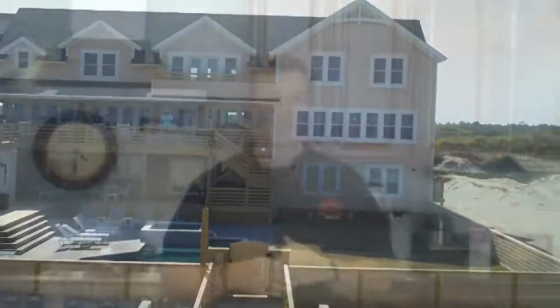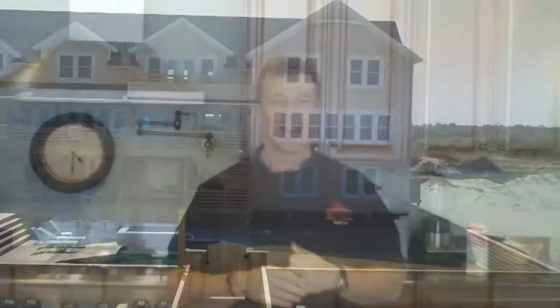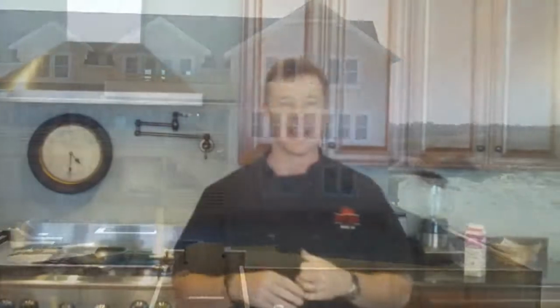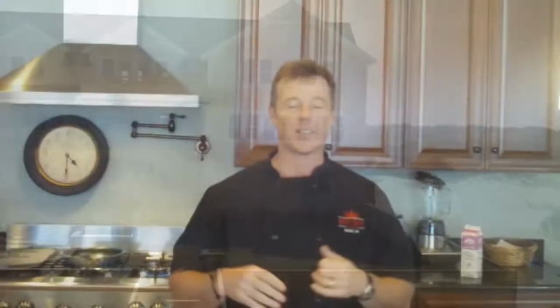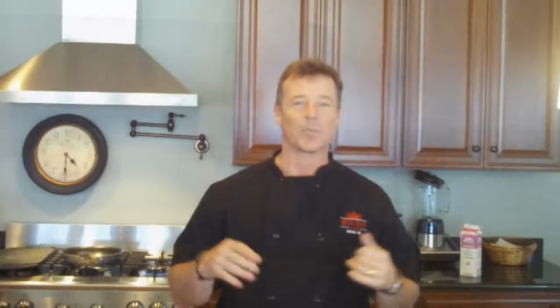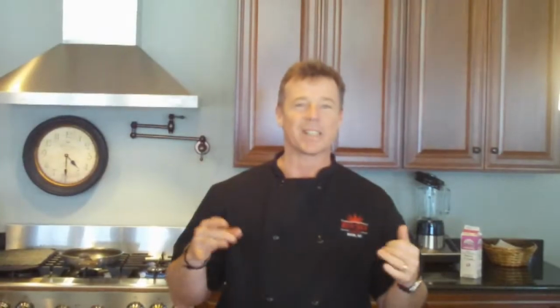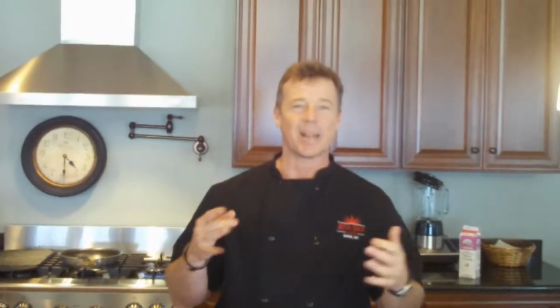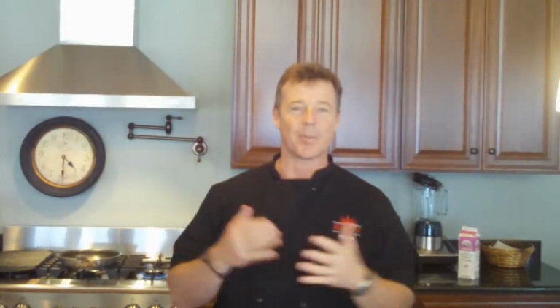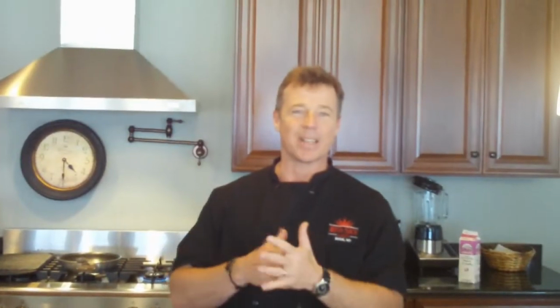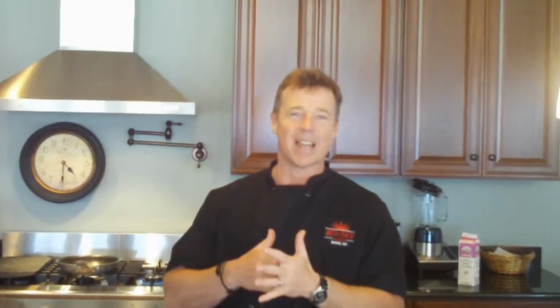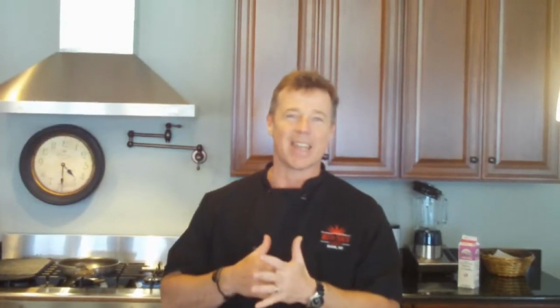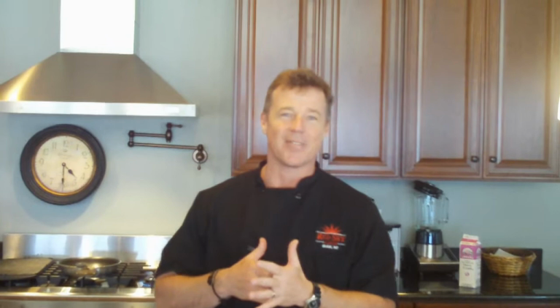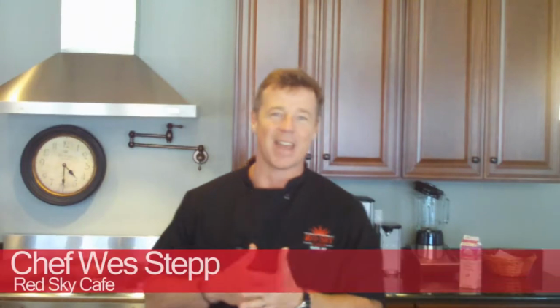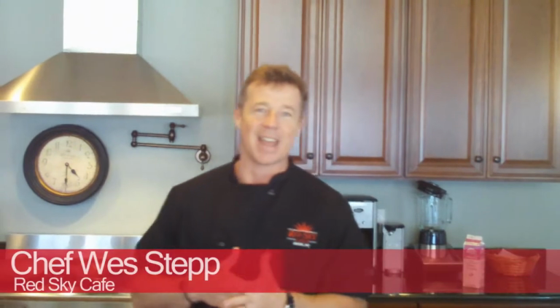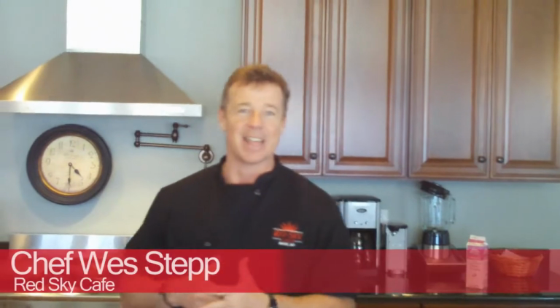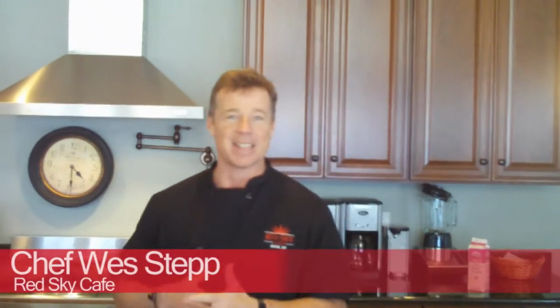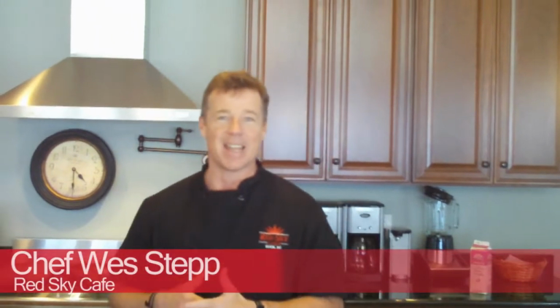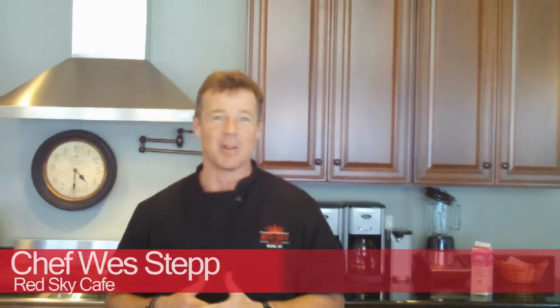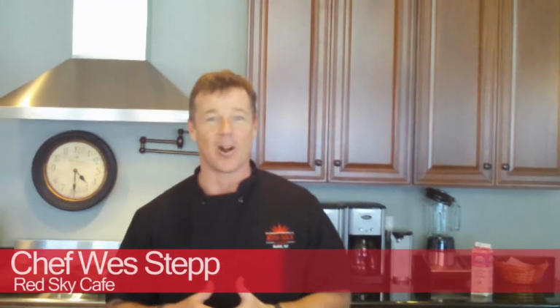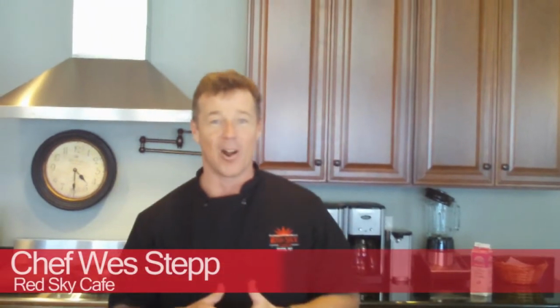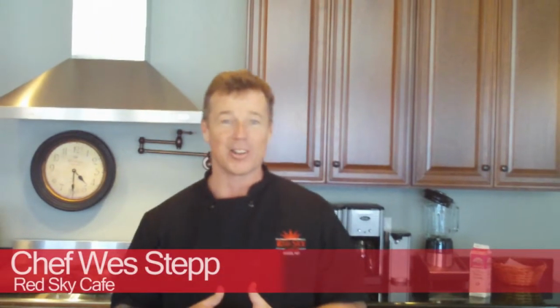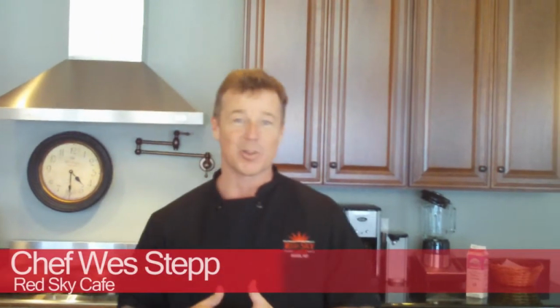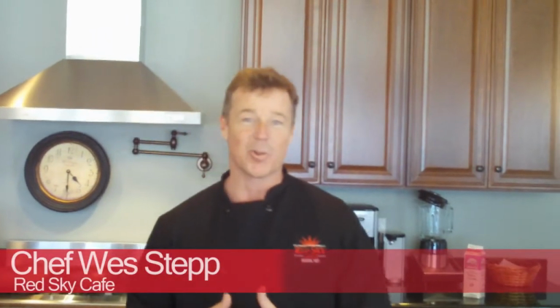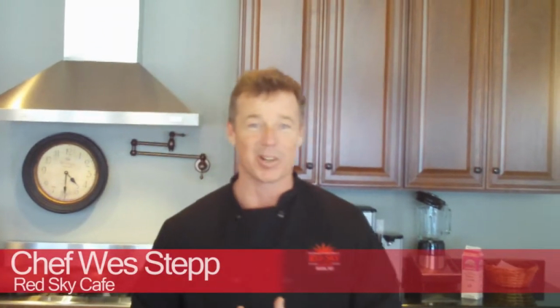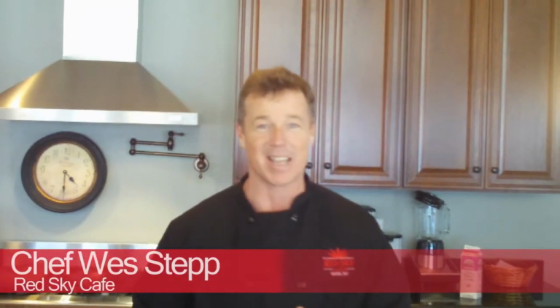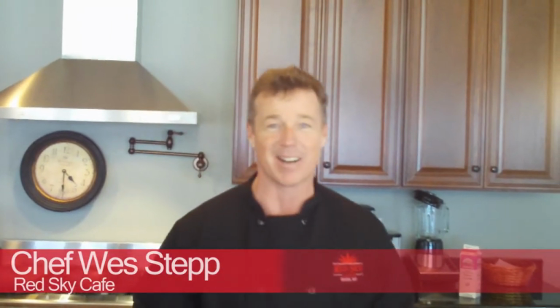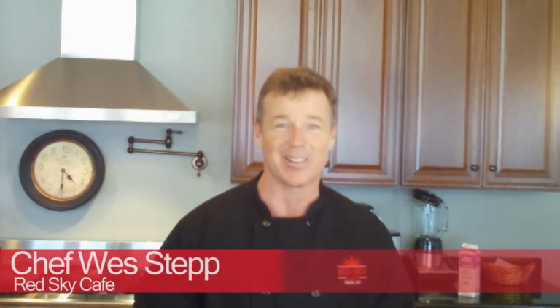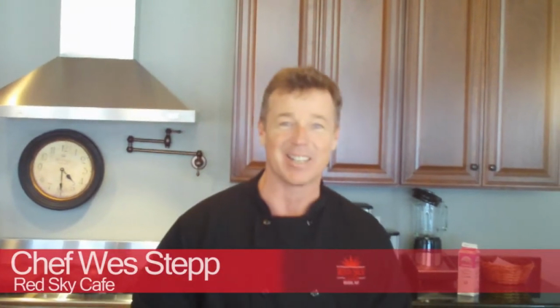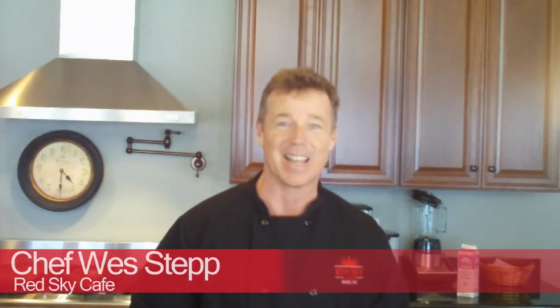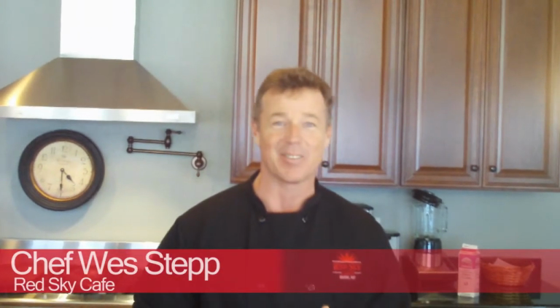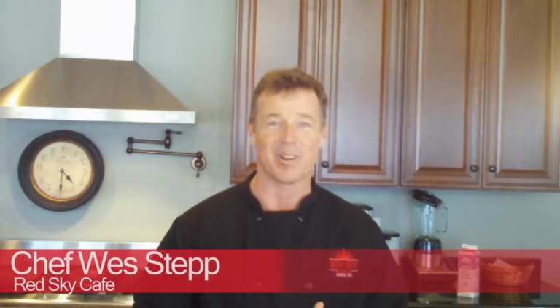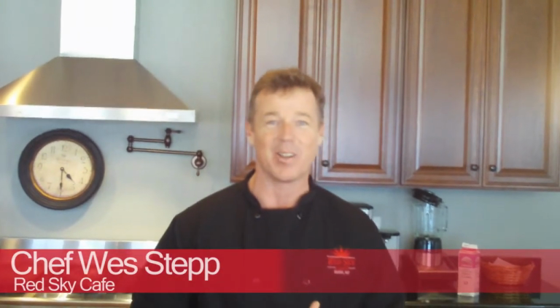Hey, this is Wes Stem with the Red Sky Cafe, and today we are on tour taking our cooking down the road.